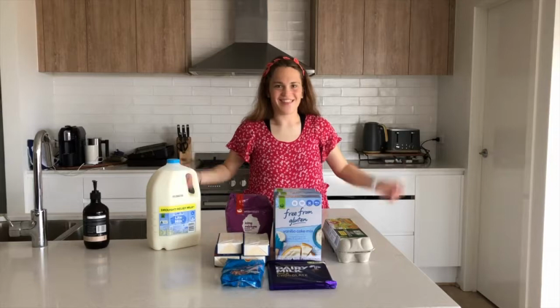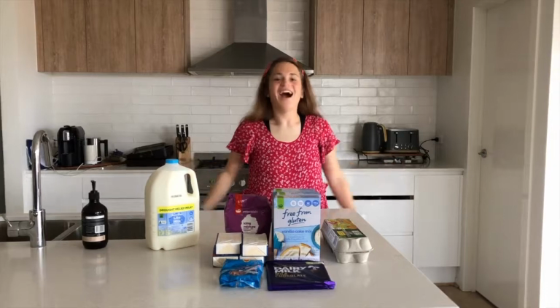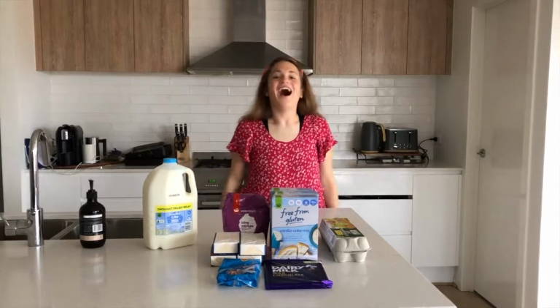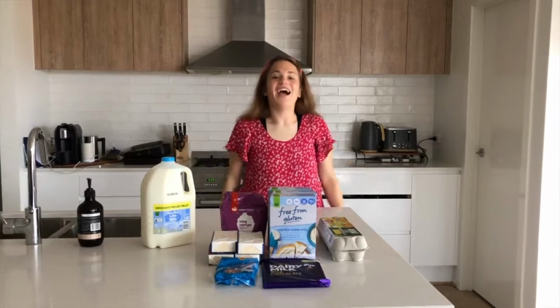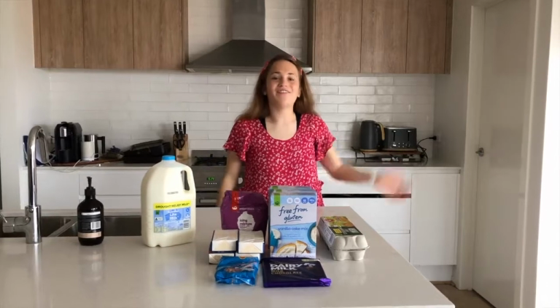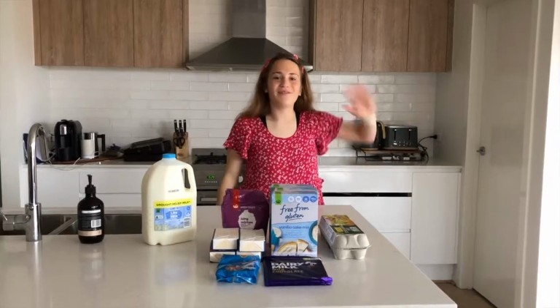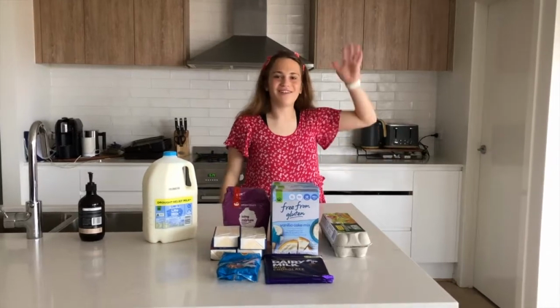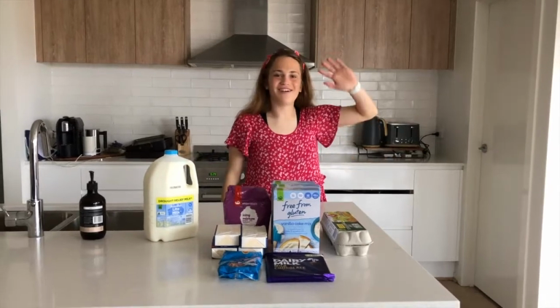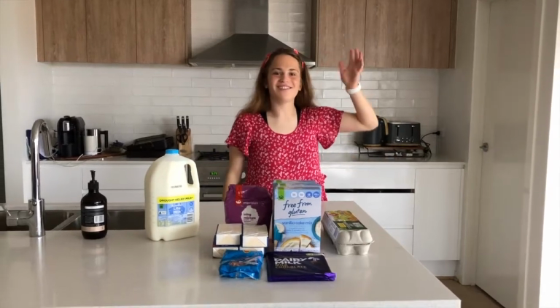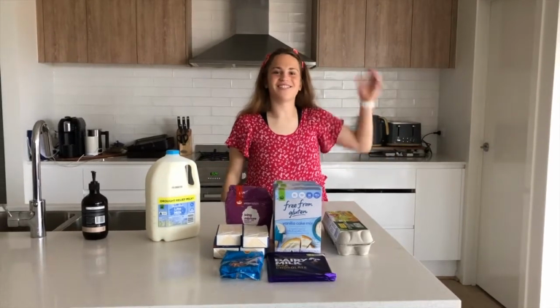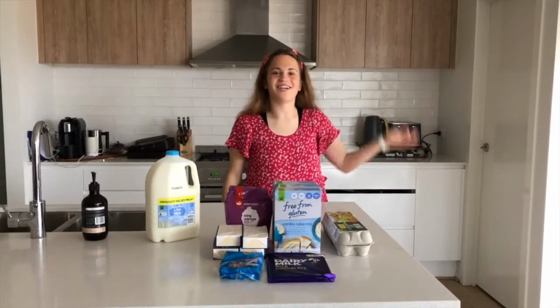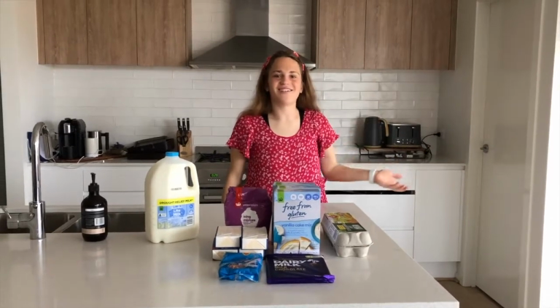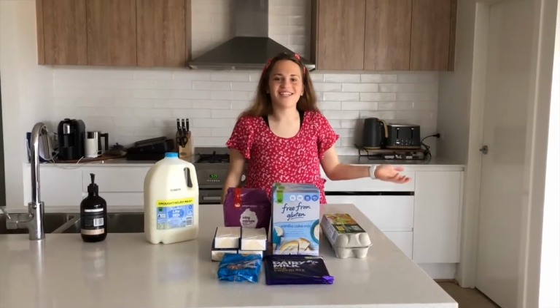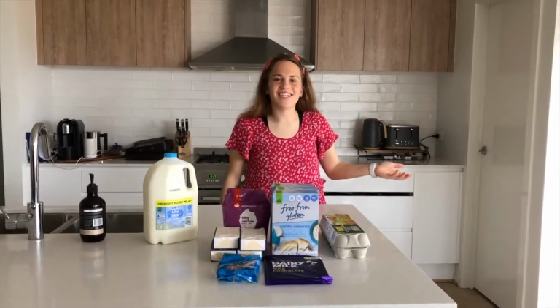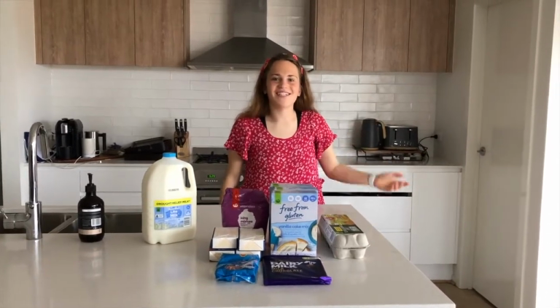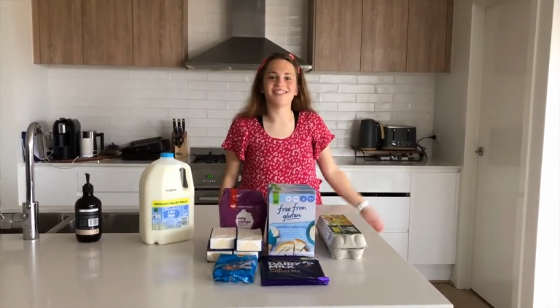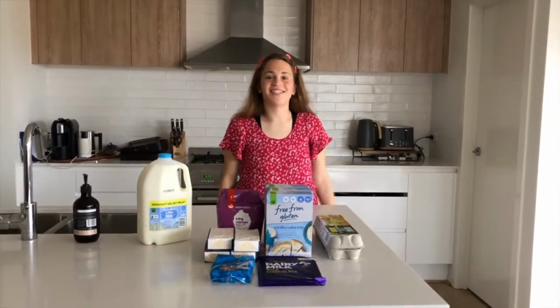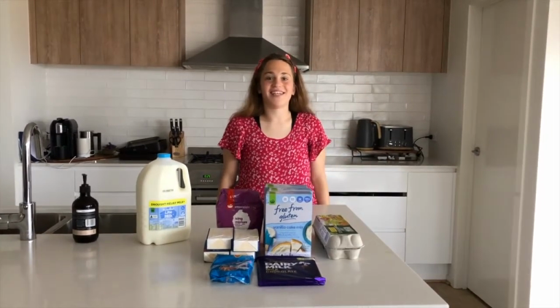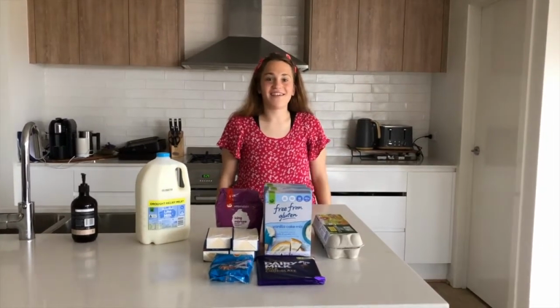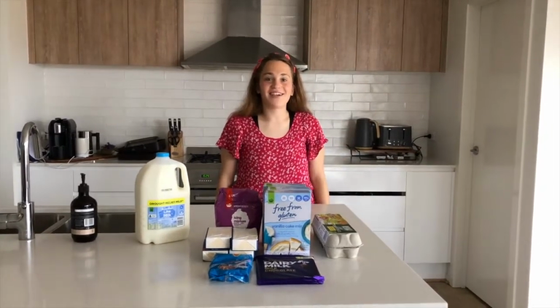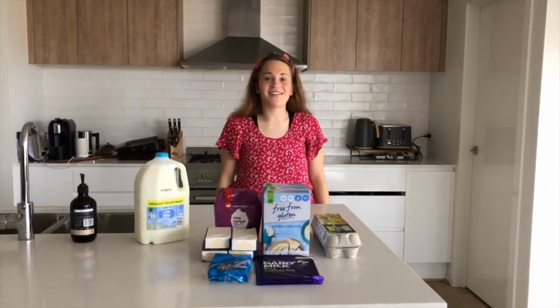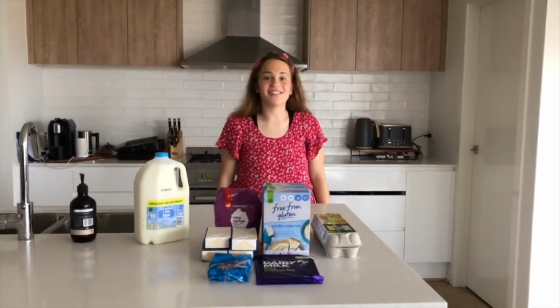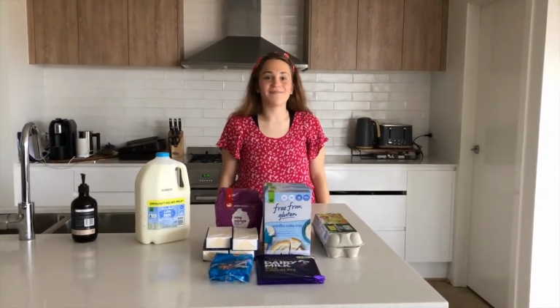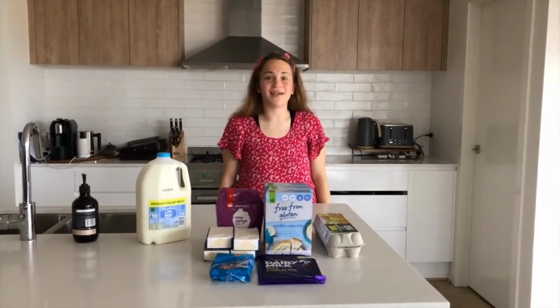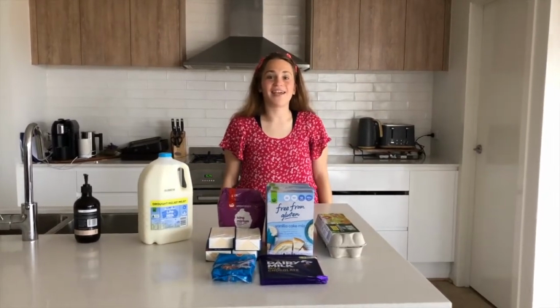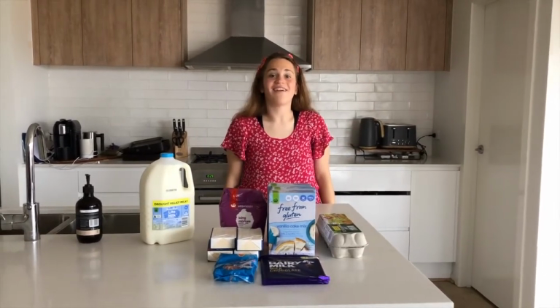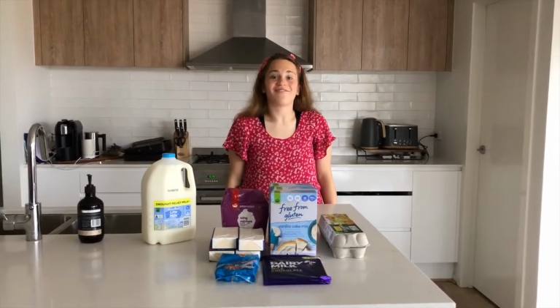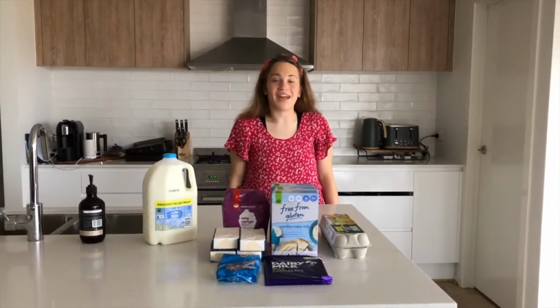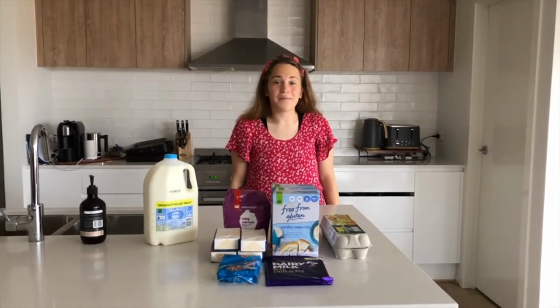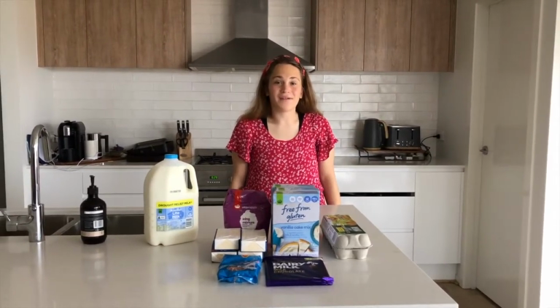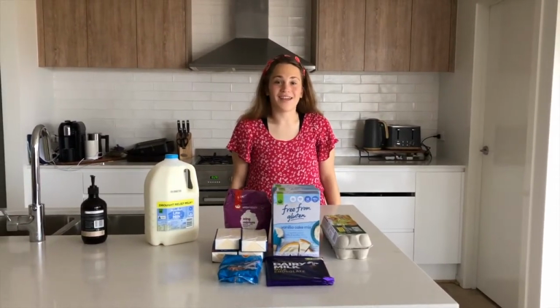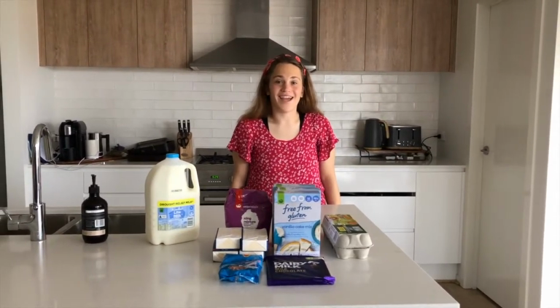Hi everybody, welcome to Jarrah's Kitchen. Today we're going to make a rainbow cake.